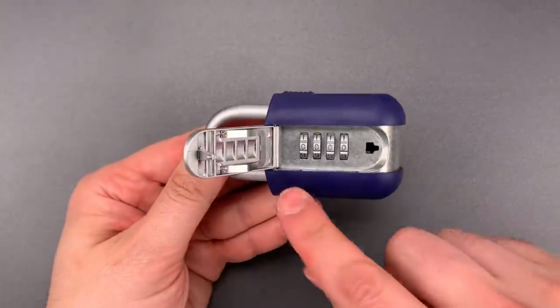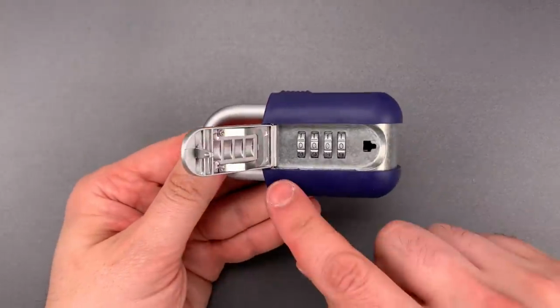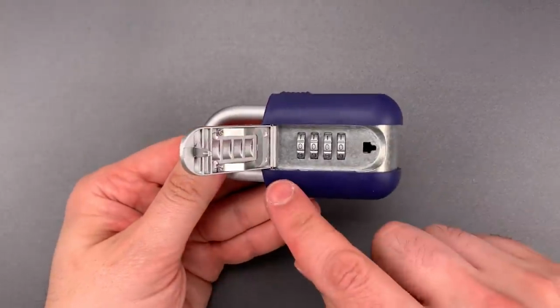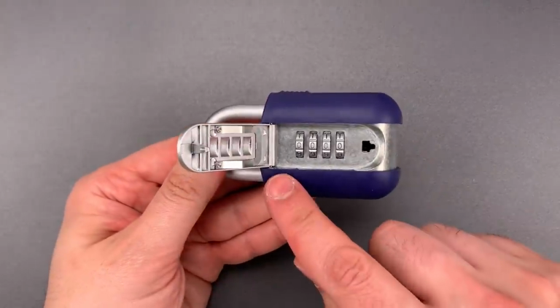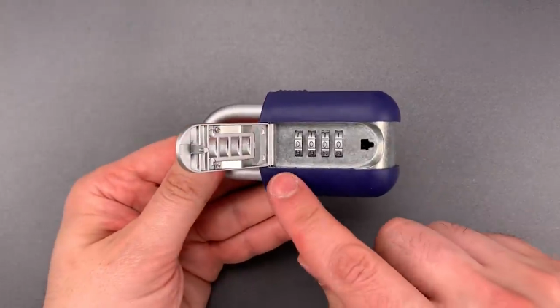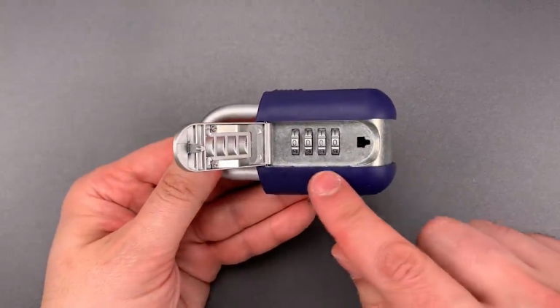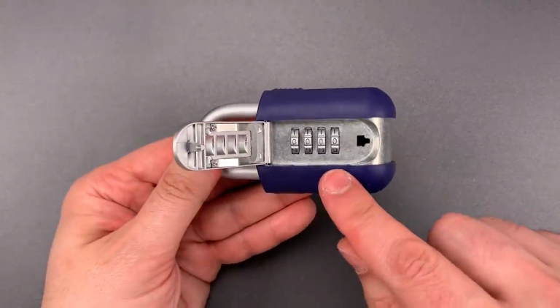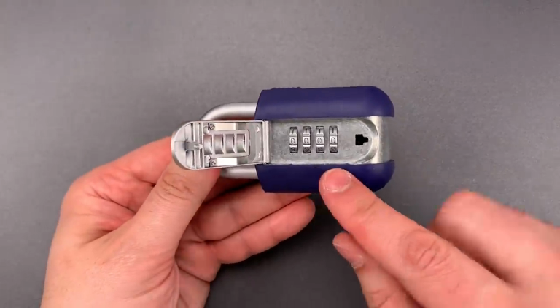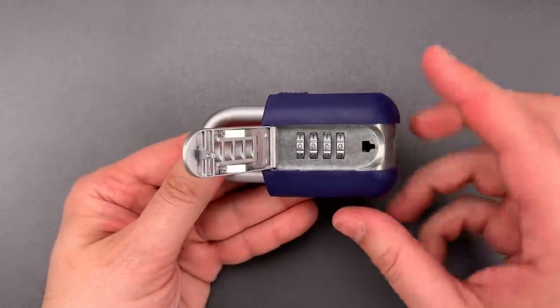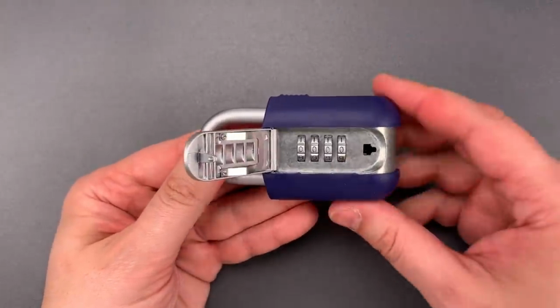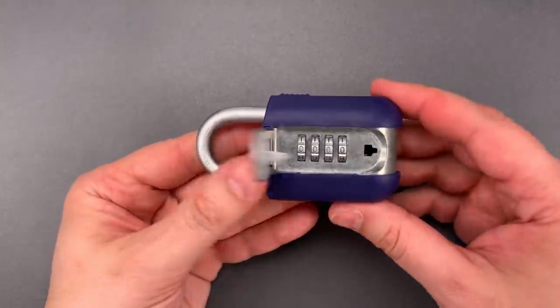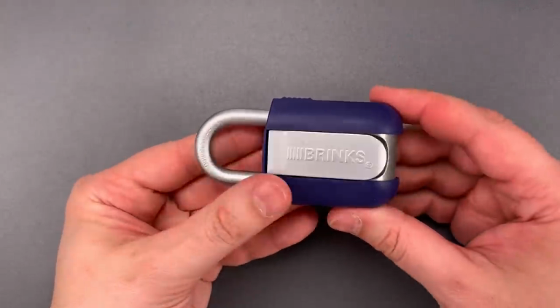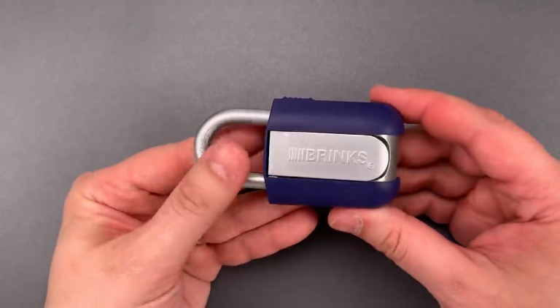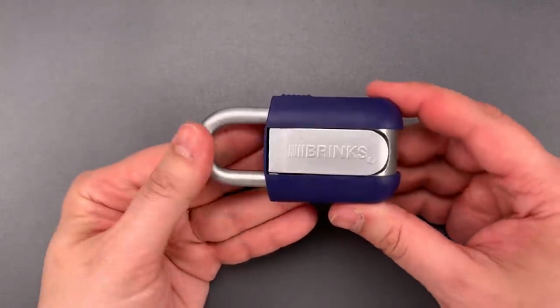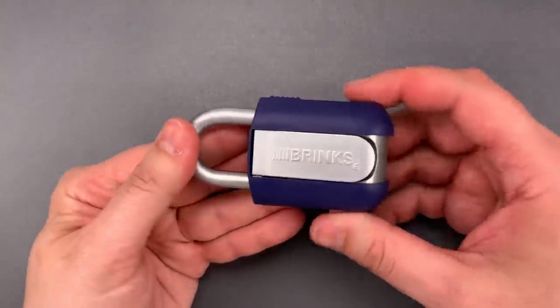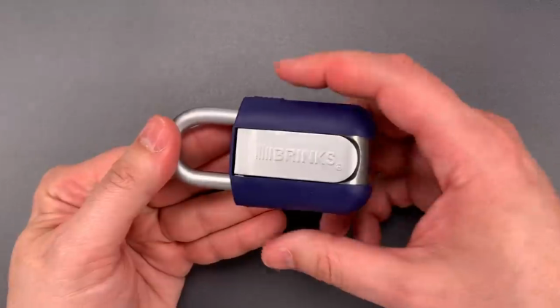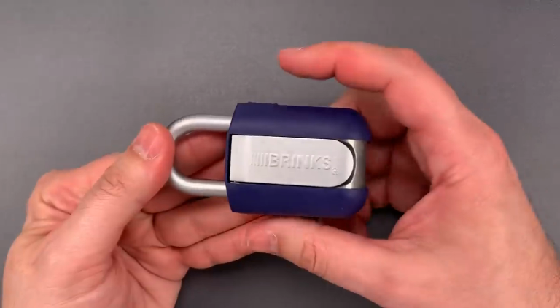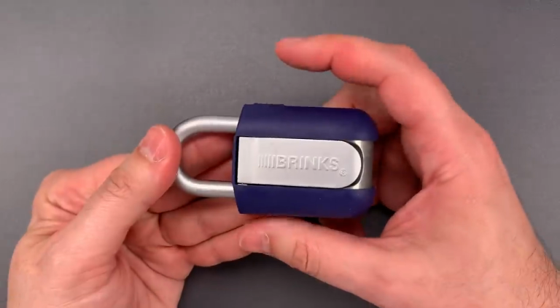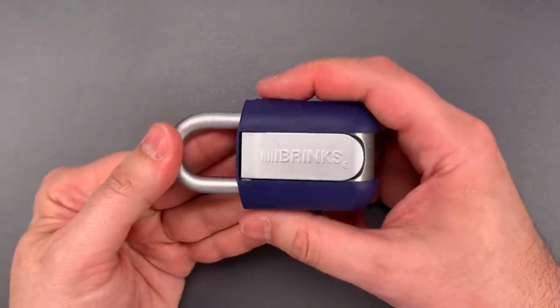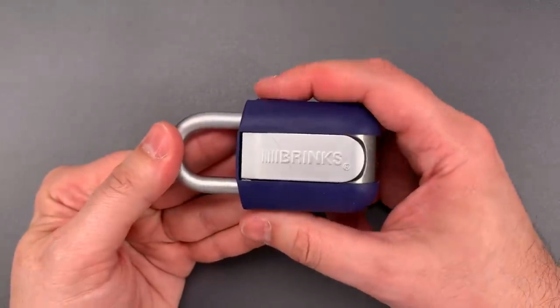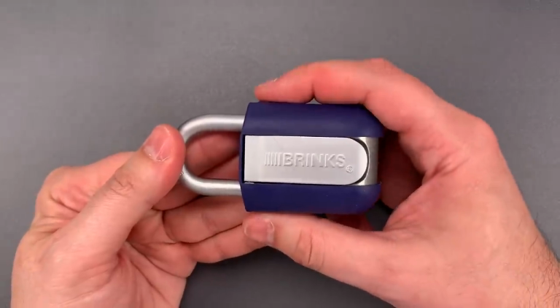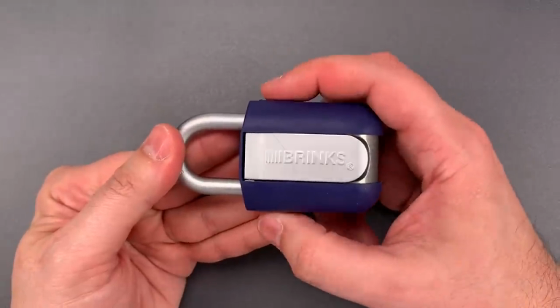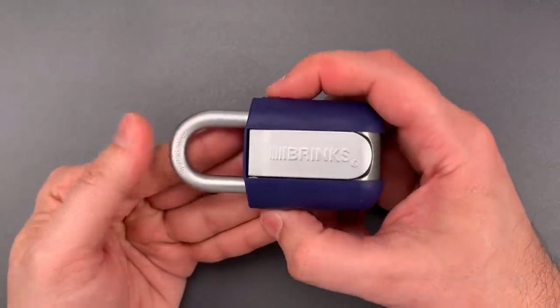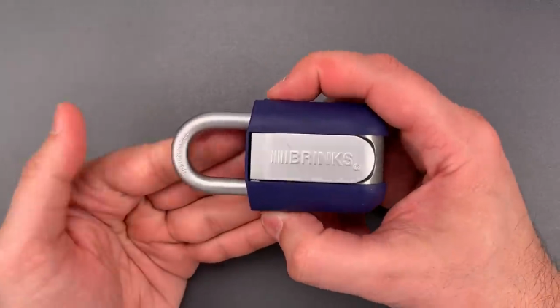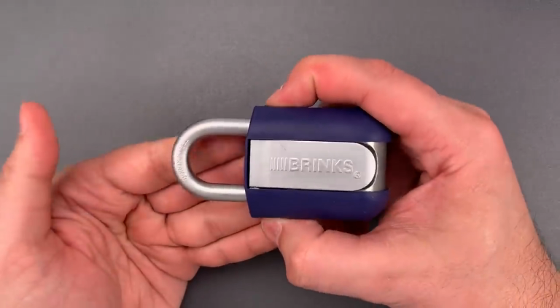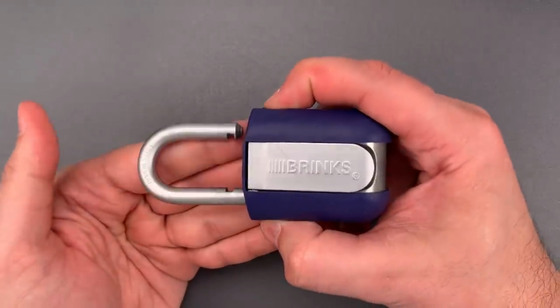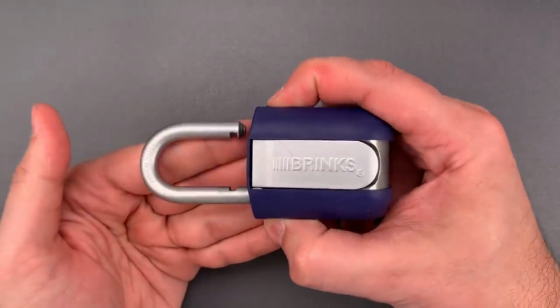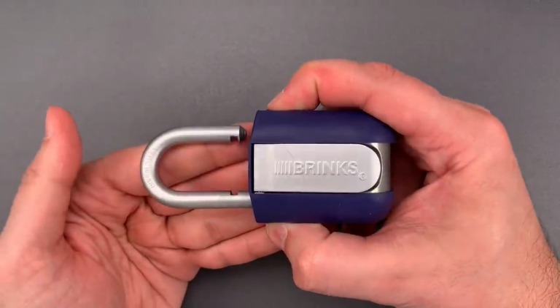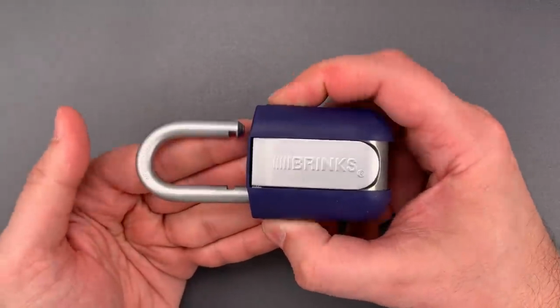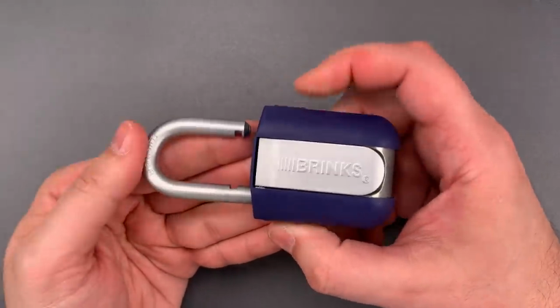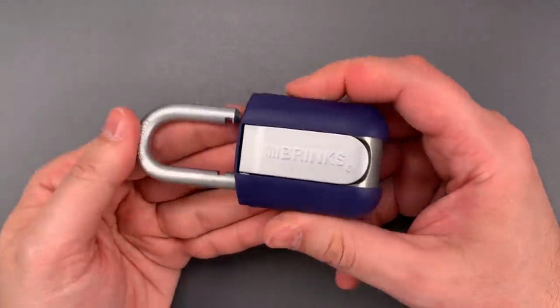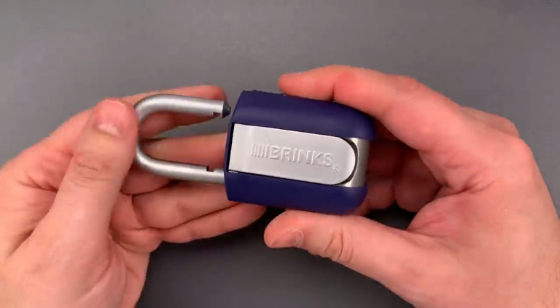It's currently all zeros, so to open this up, I press the buttons on either side of the shackle.